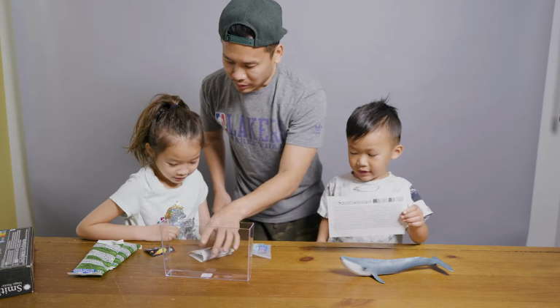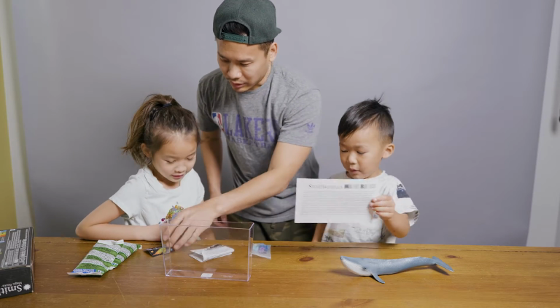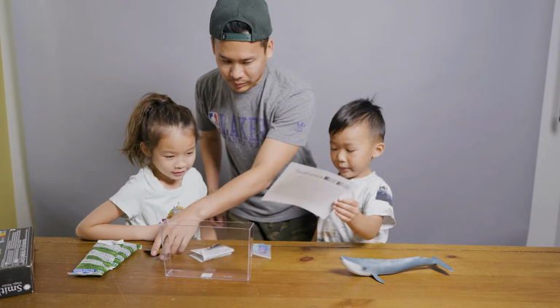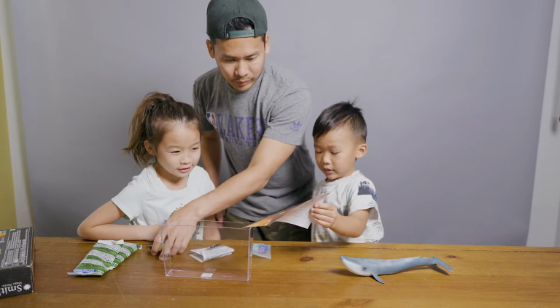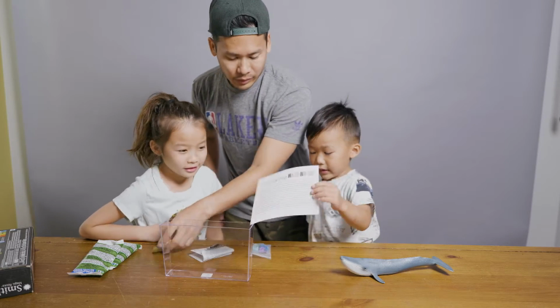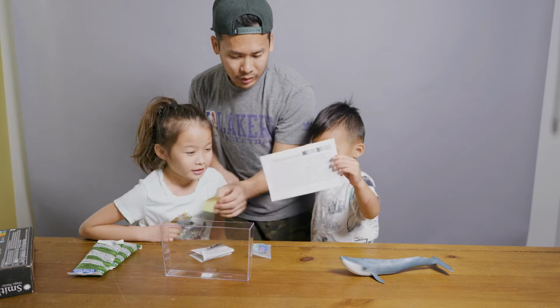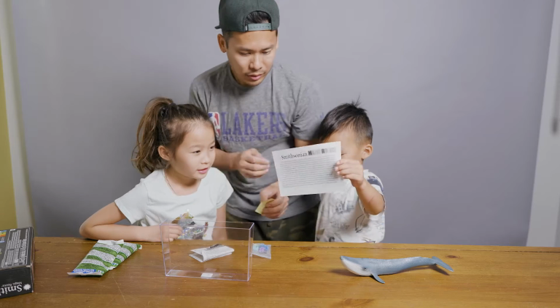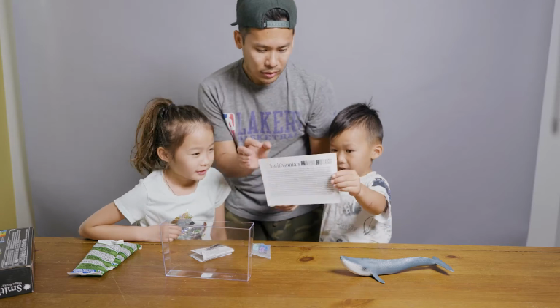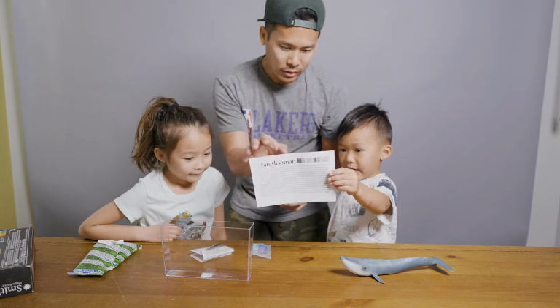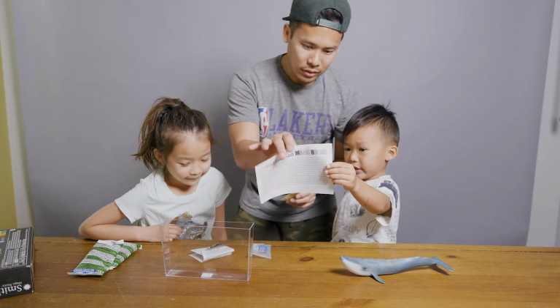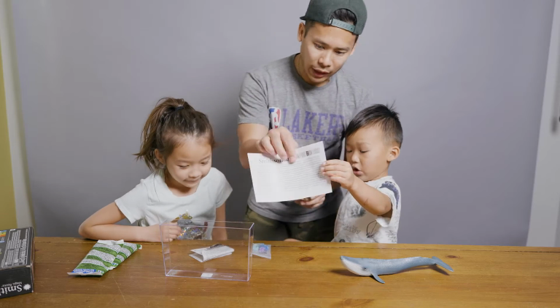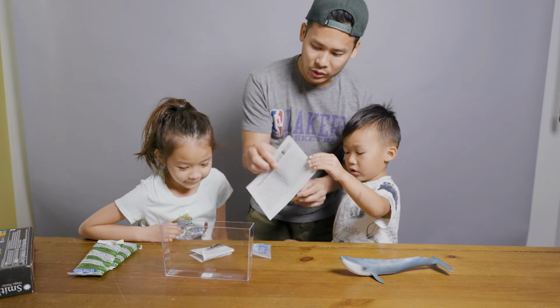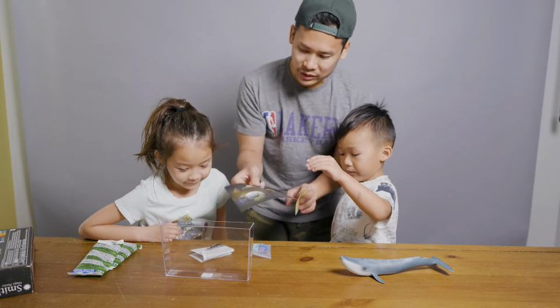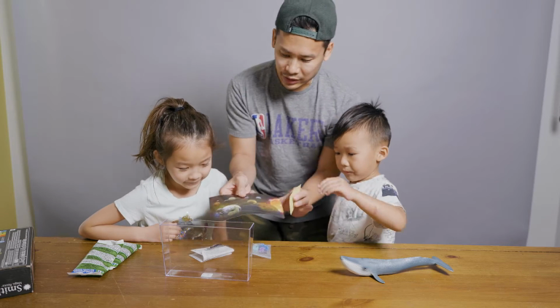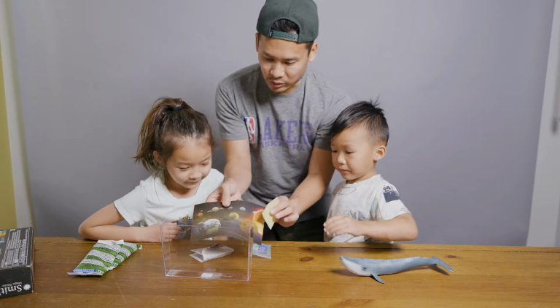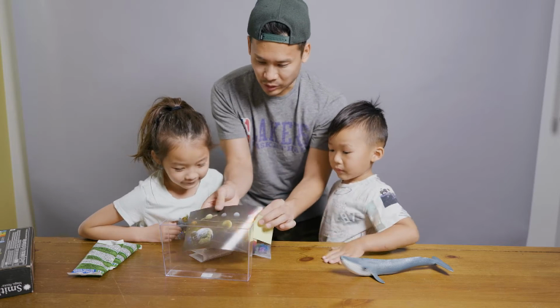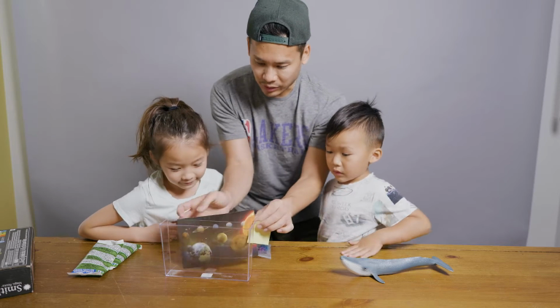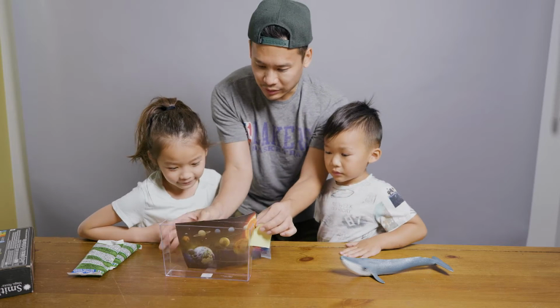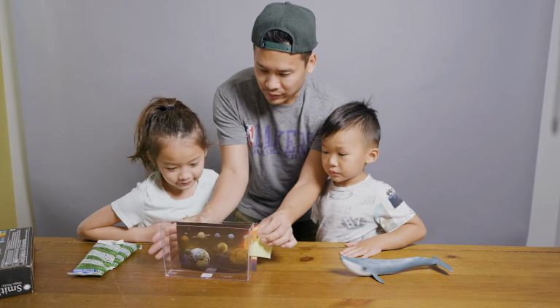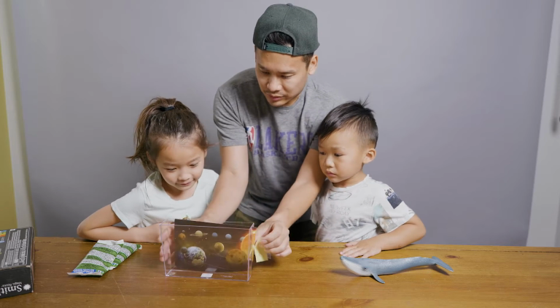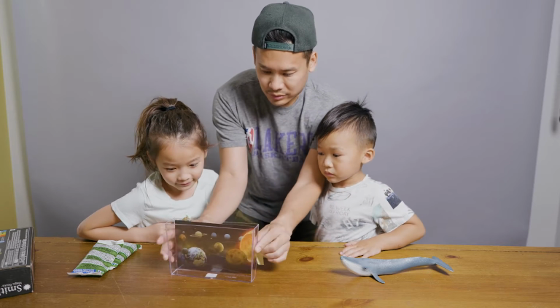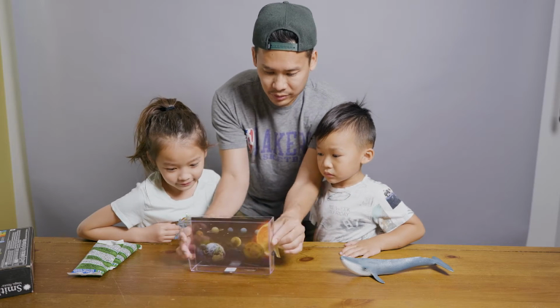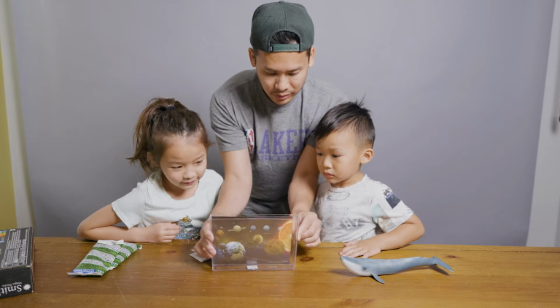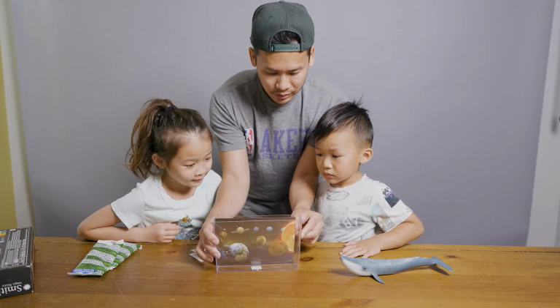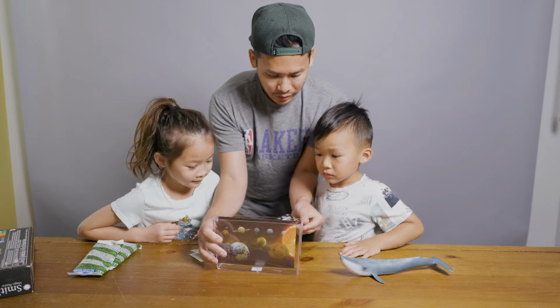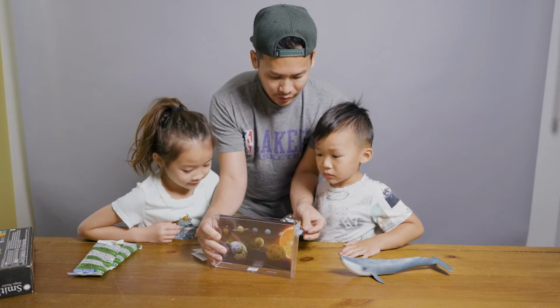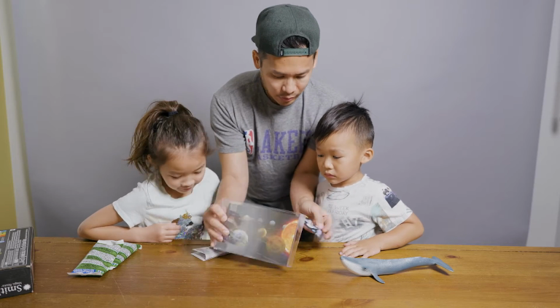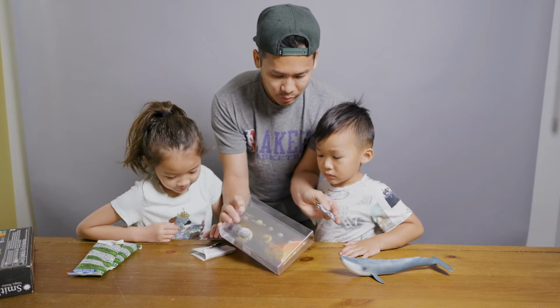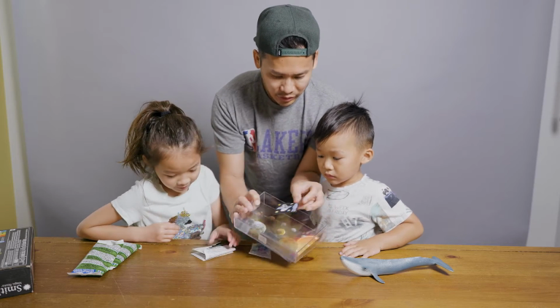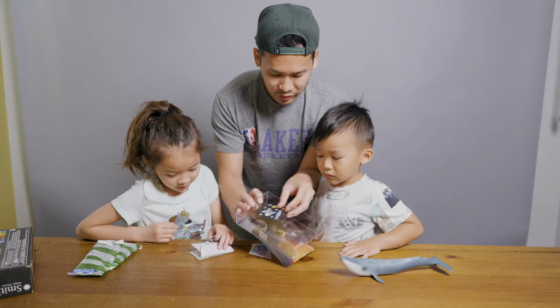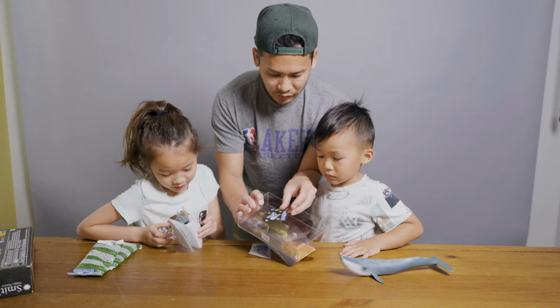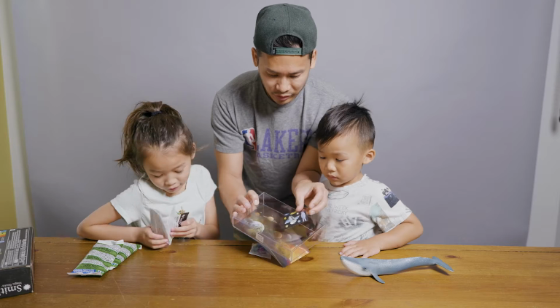Wait, mommy, let me step up. Okay, we do this at the end. We're going to tape it on like this, and then we're going to put stickers on the front.